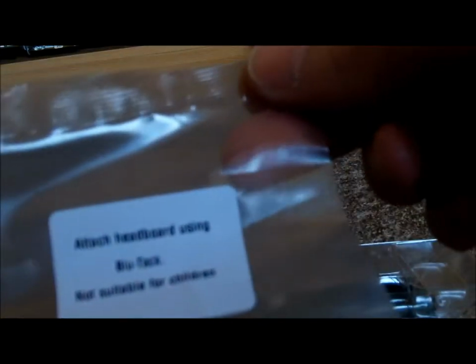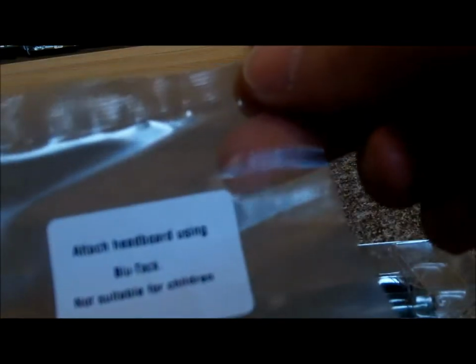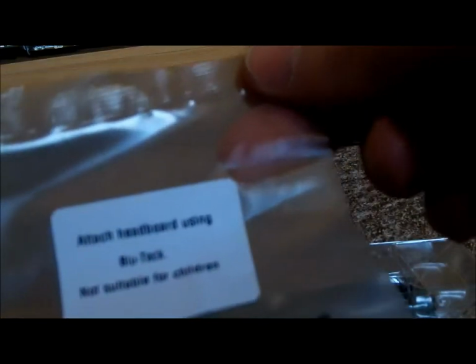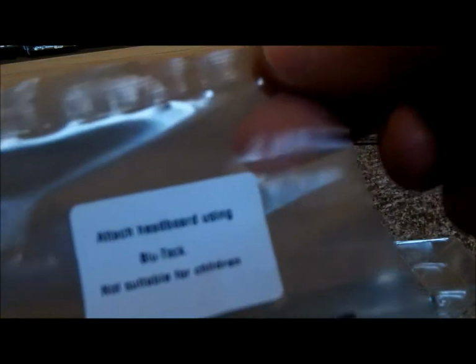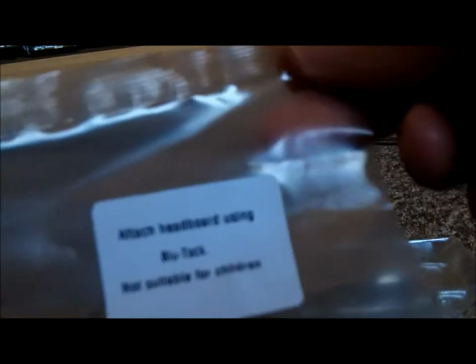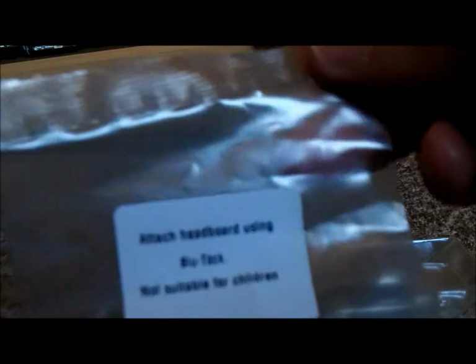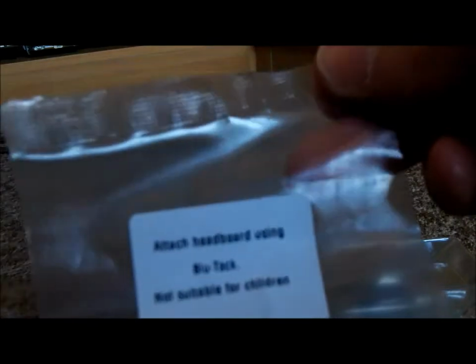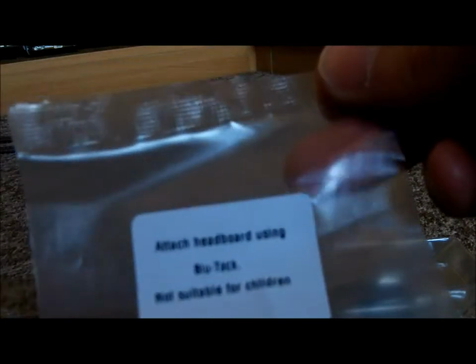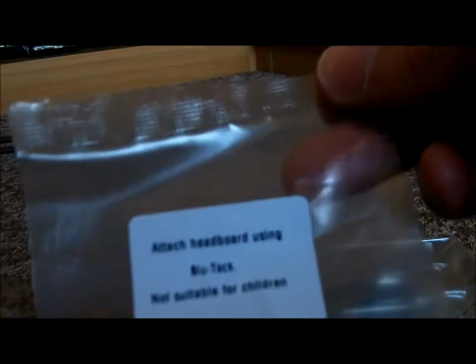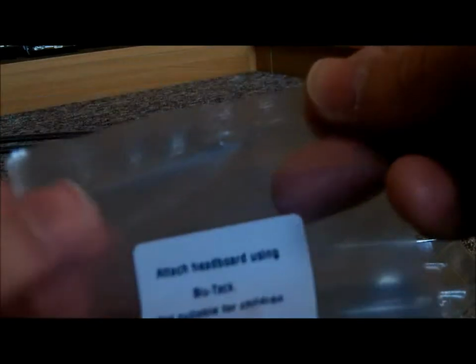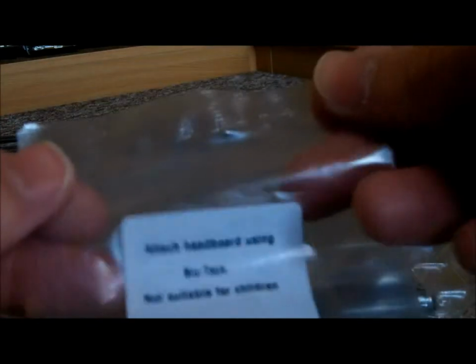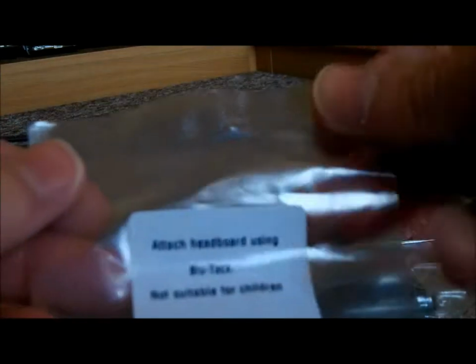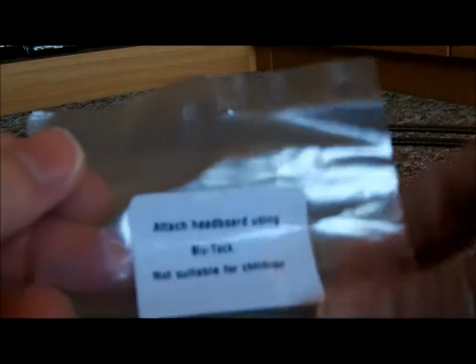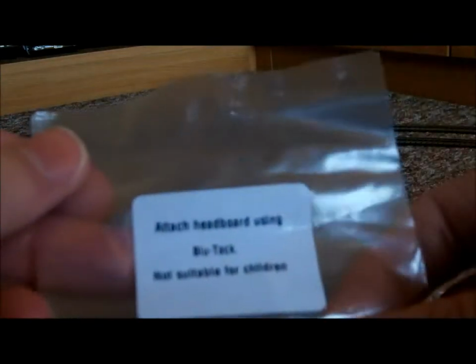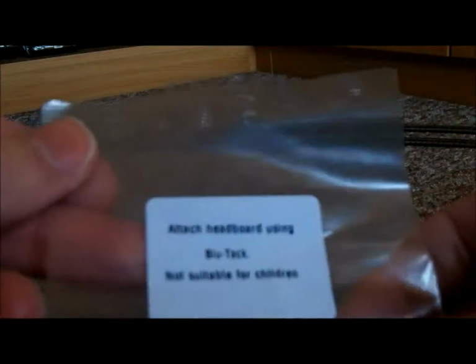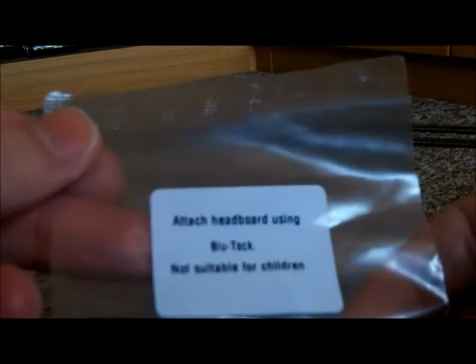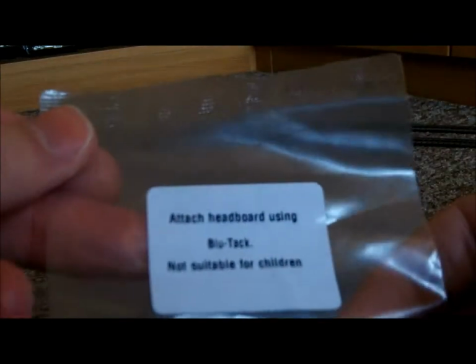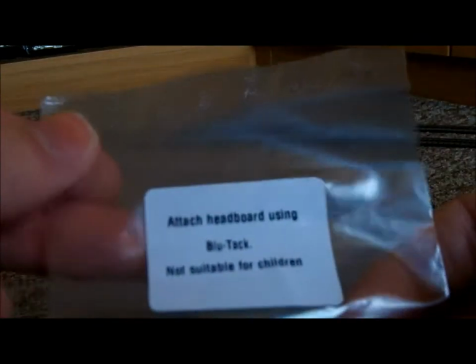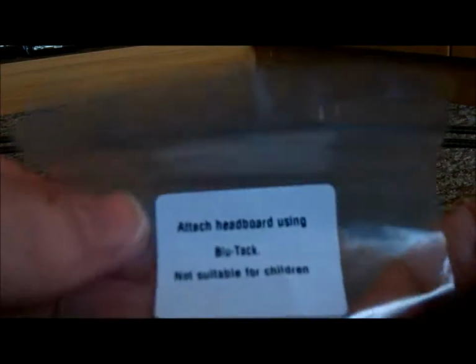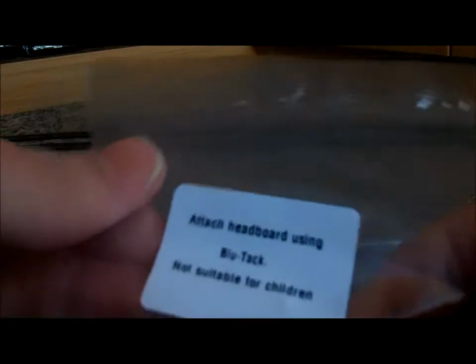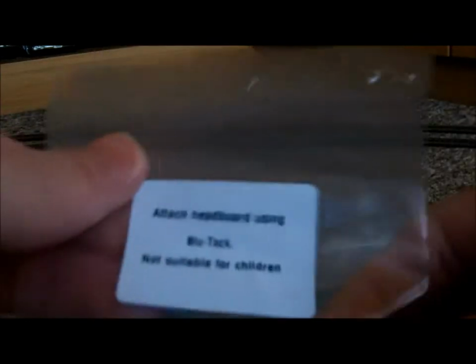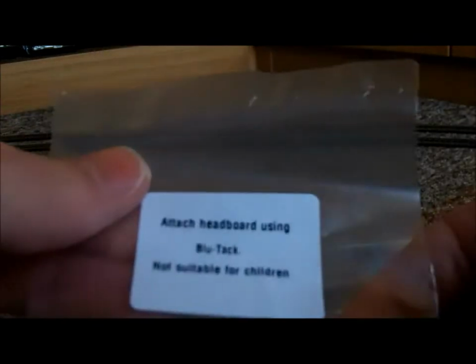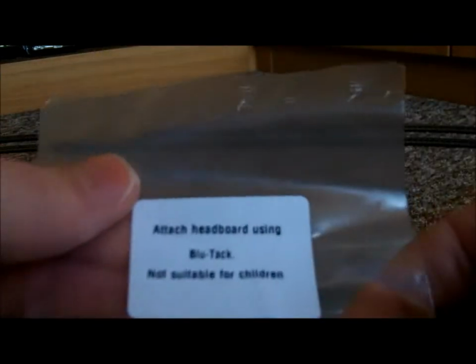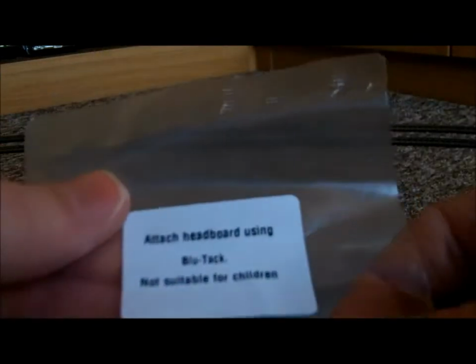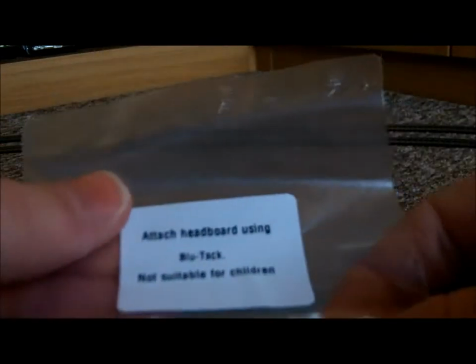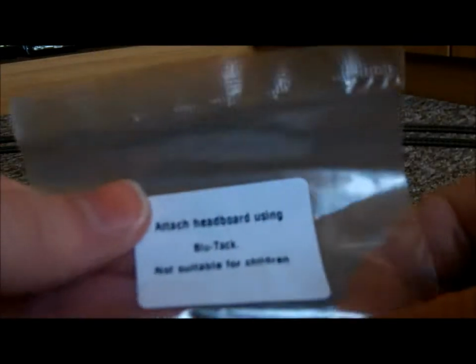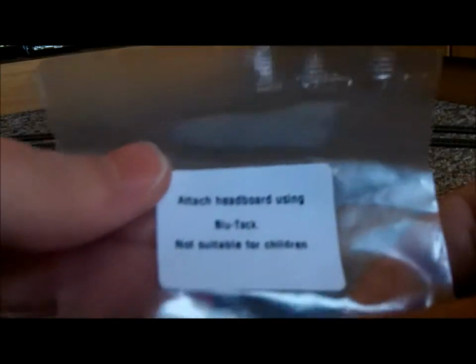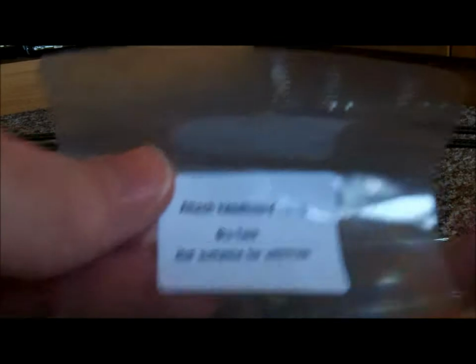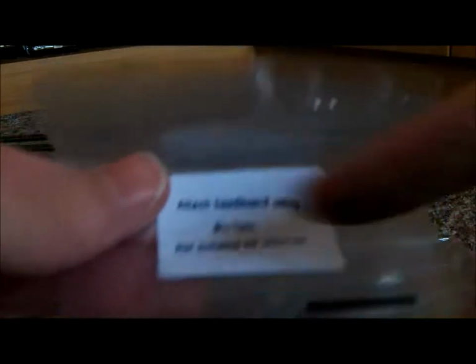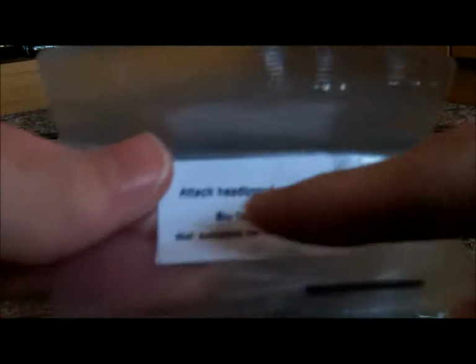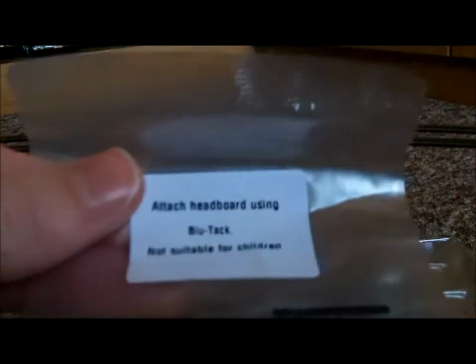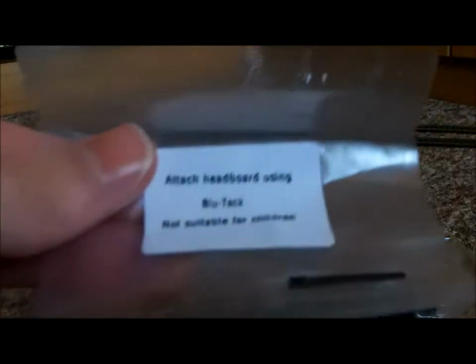Attach headboard using blue tack. Not suitable for children.